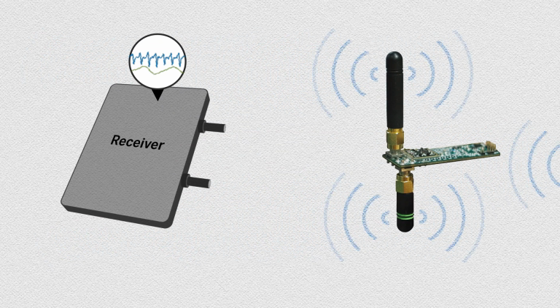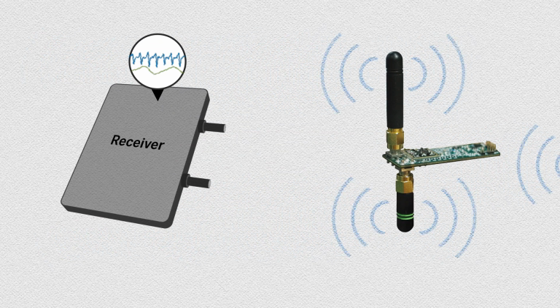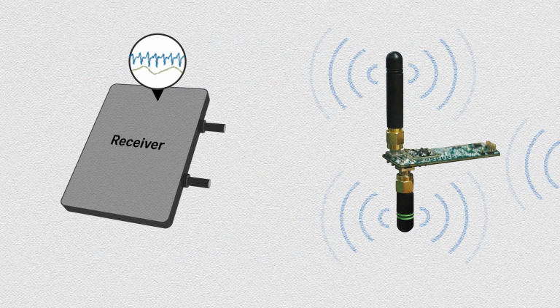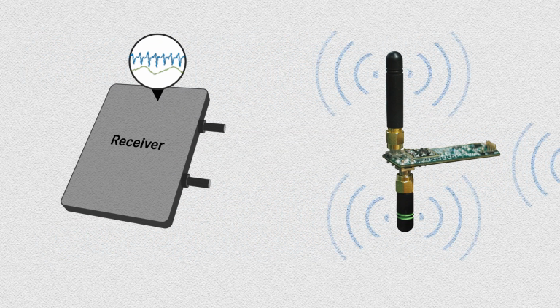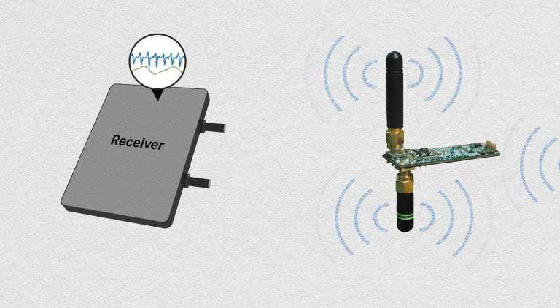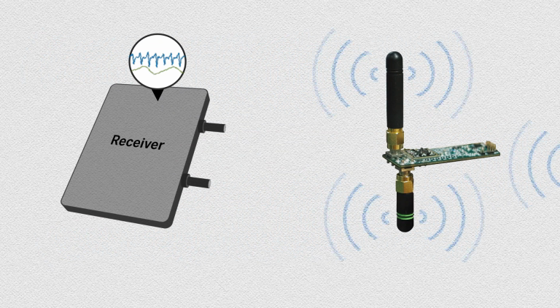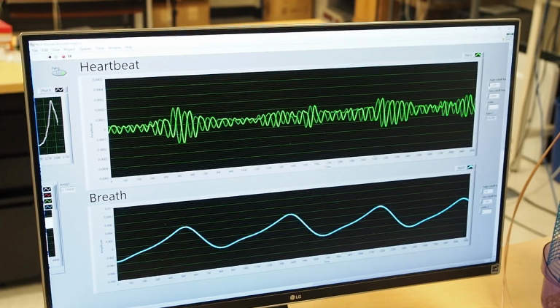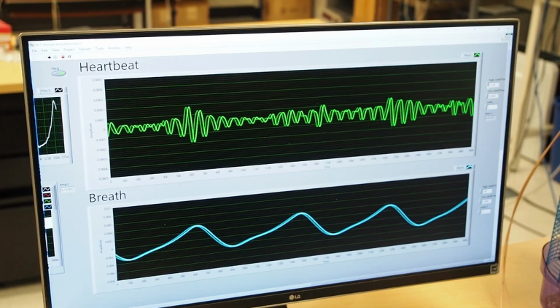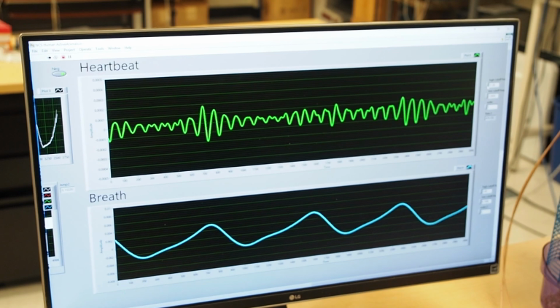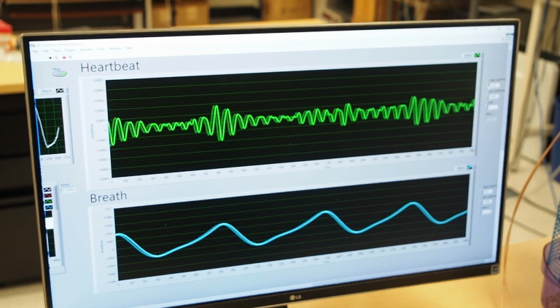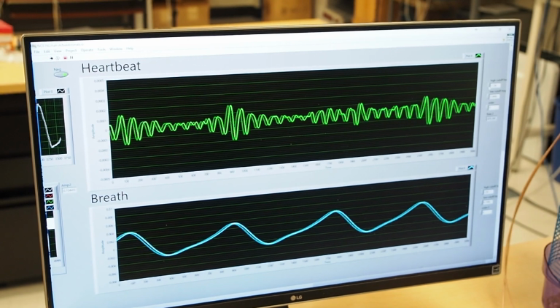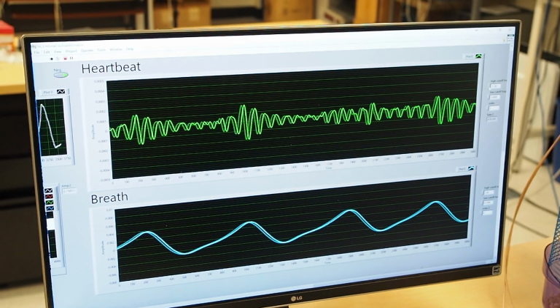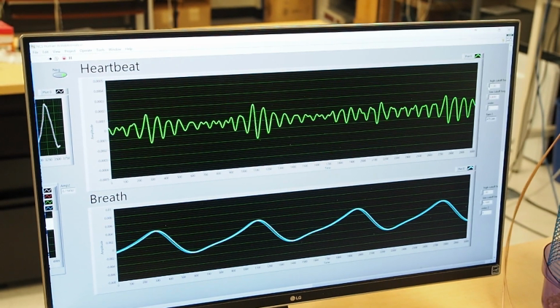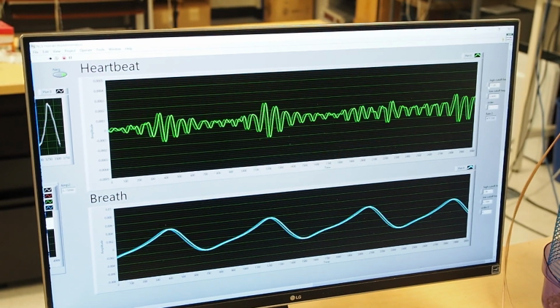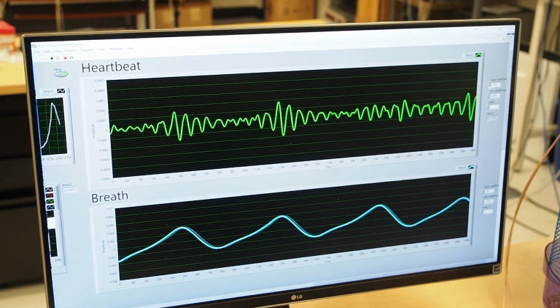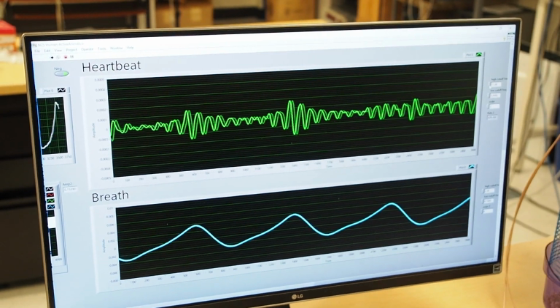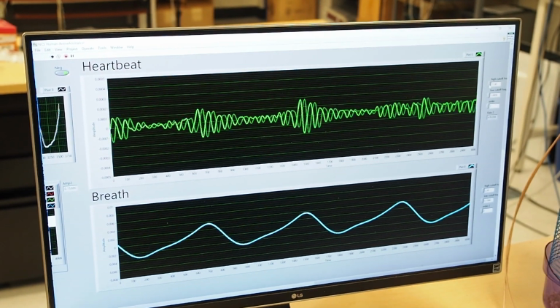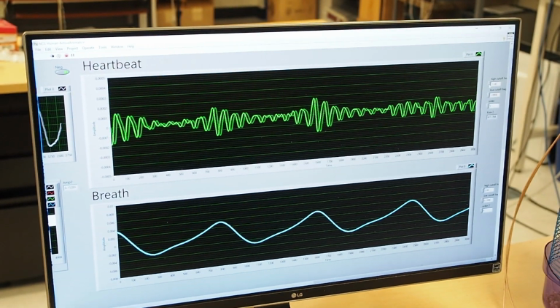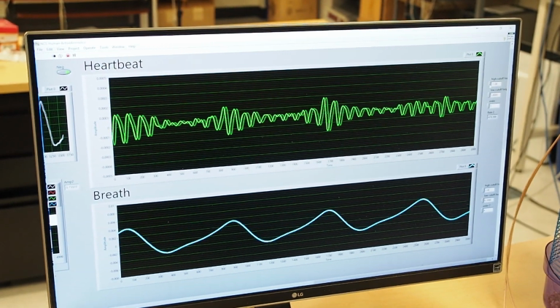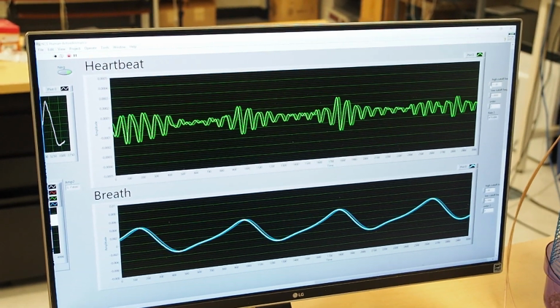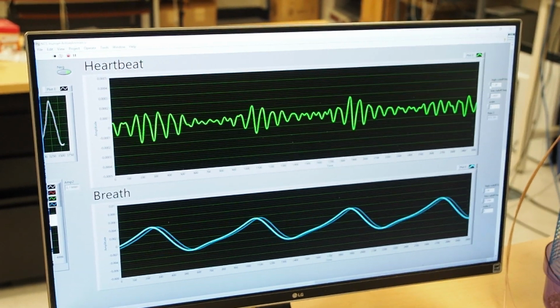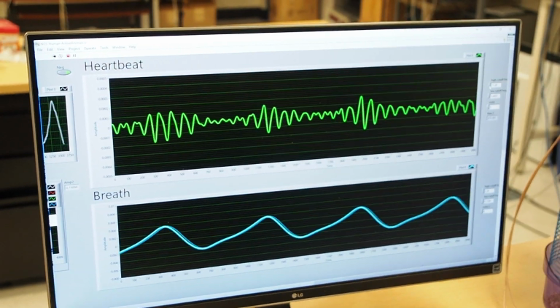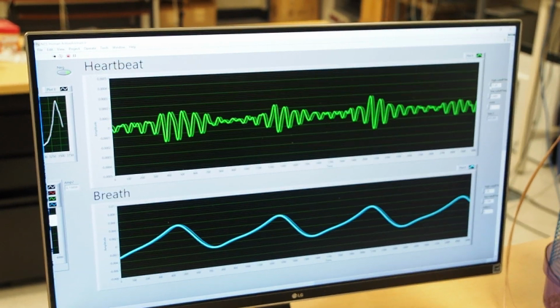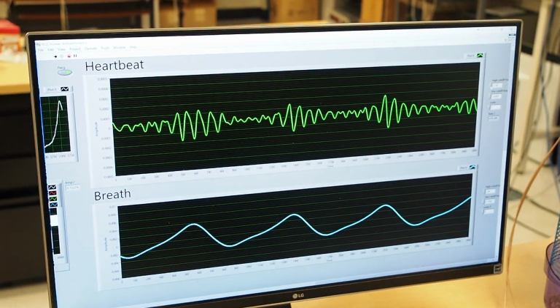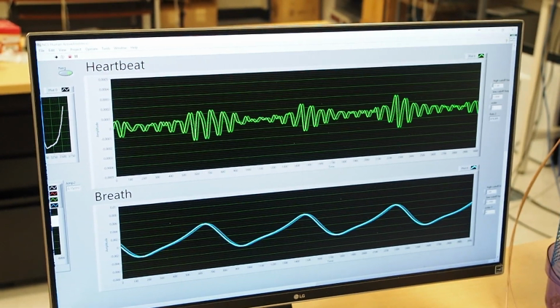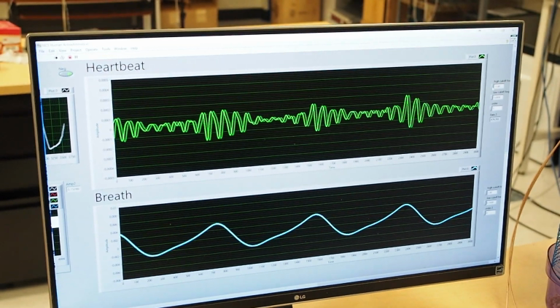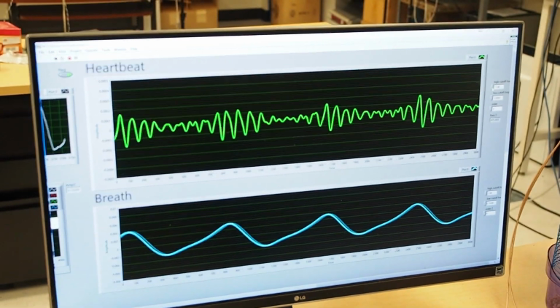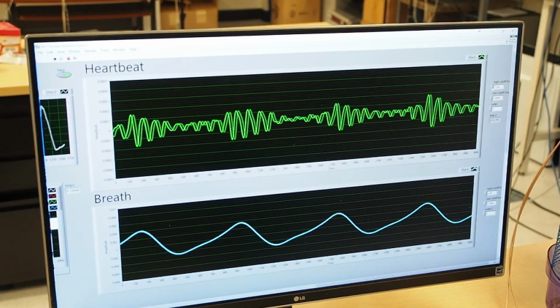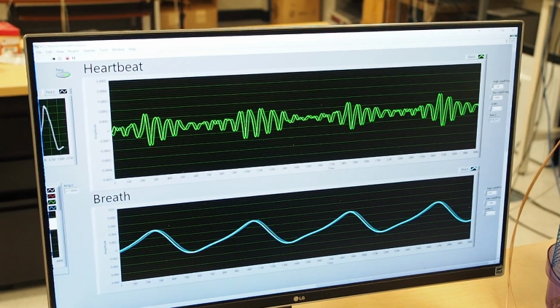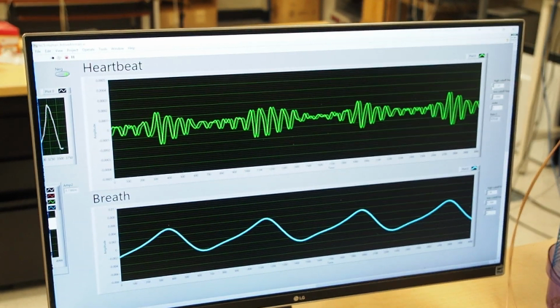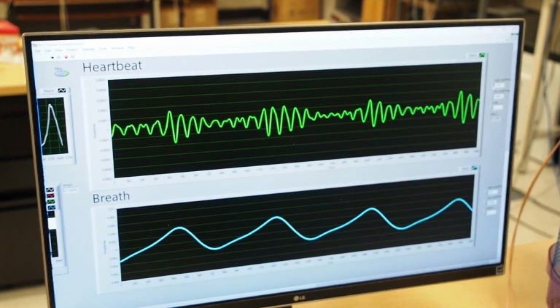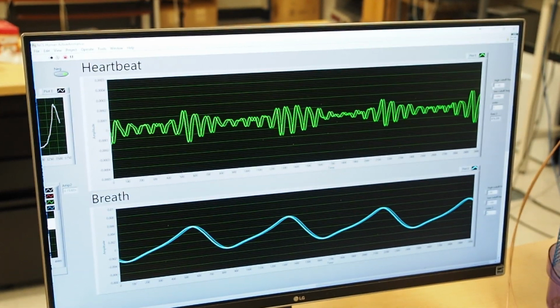Changes in phase are used to detect motion, like breathing or pulse. The heartbeat is signaled by changes in amplitude.